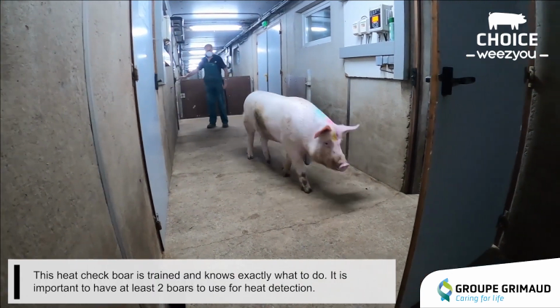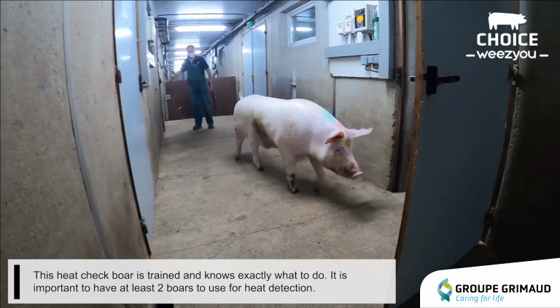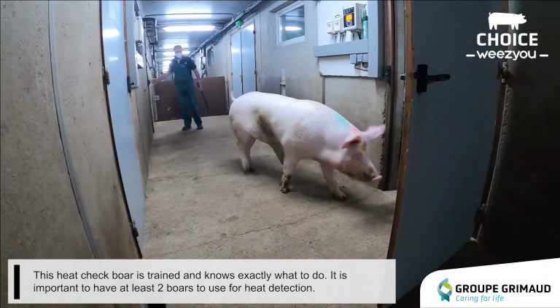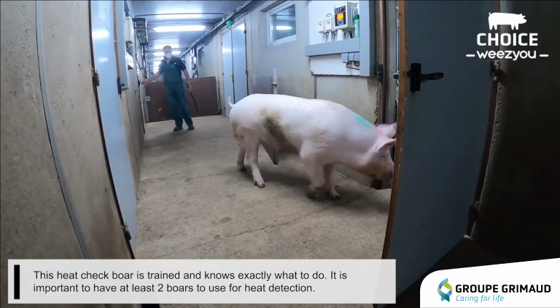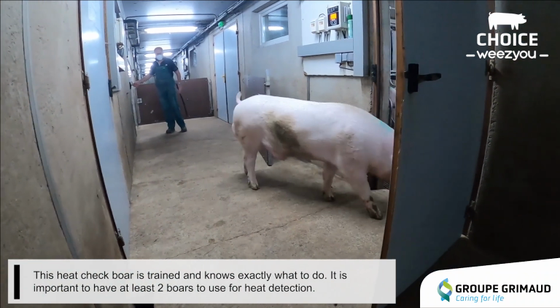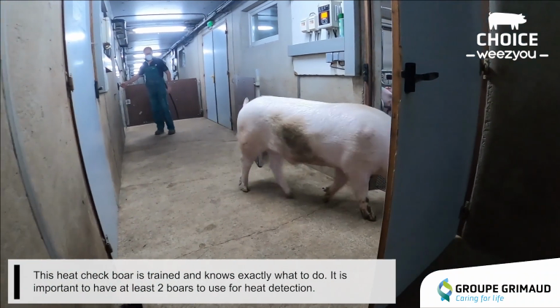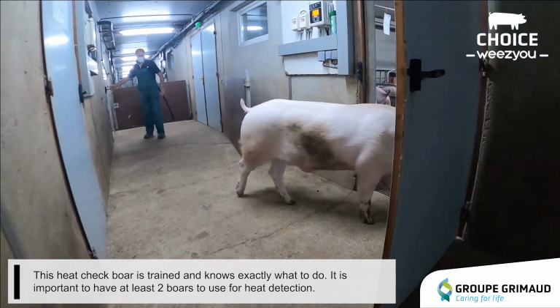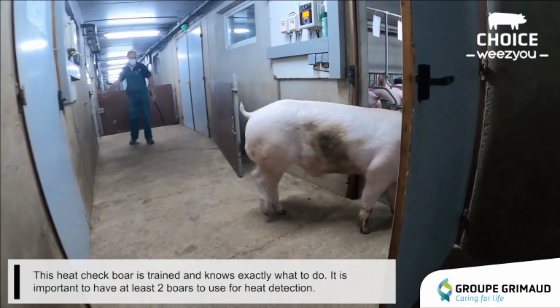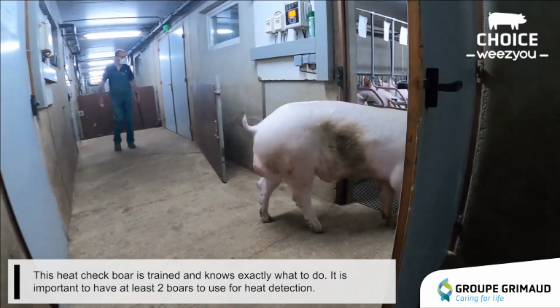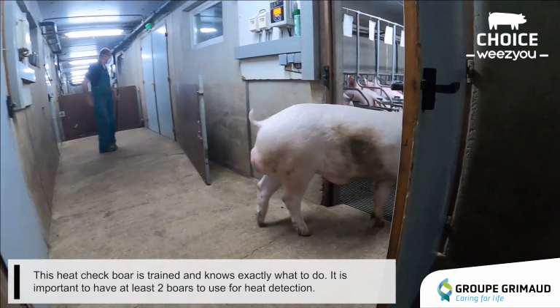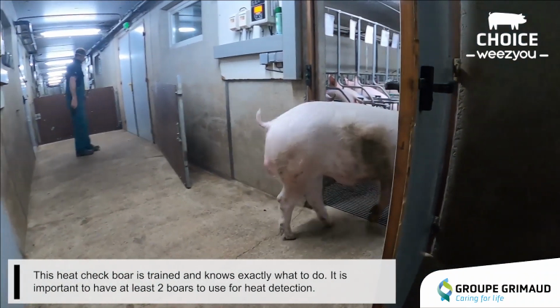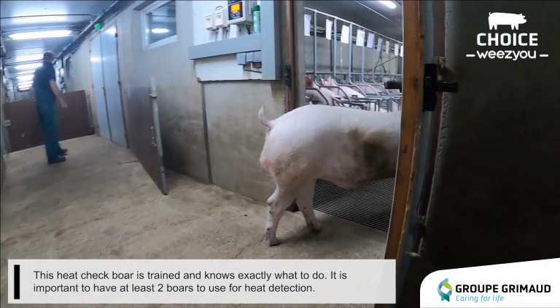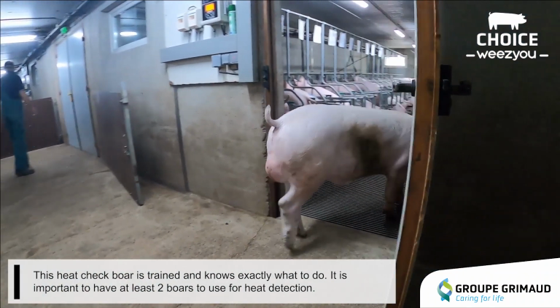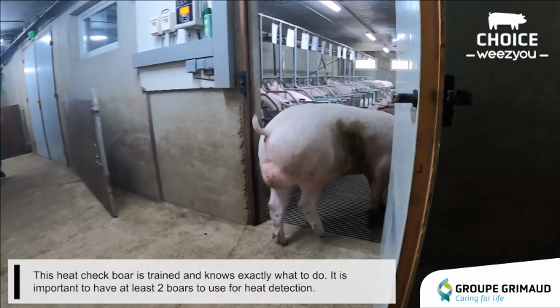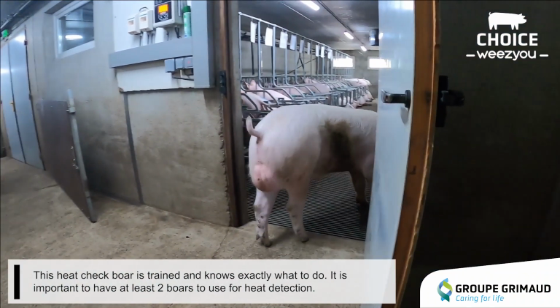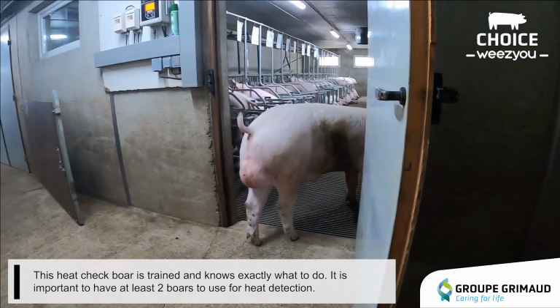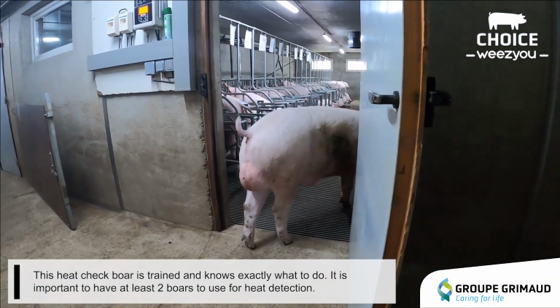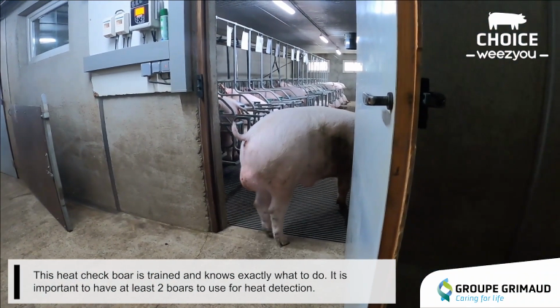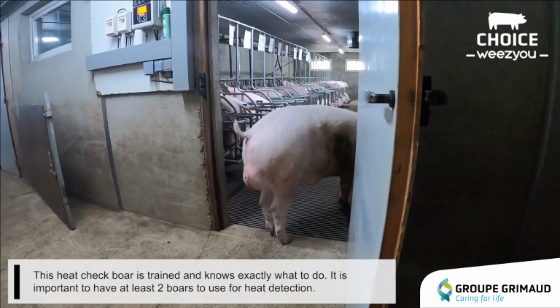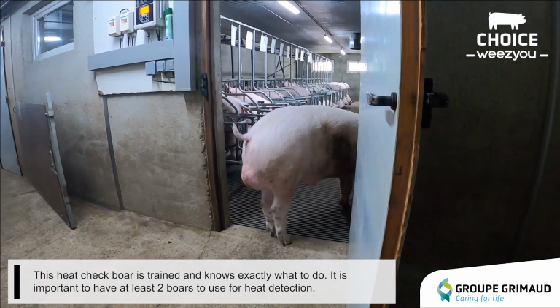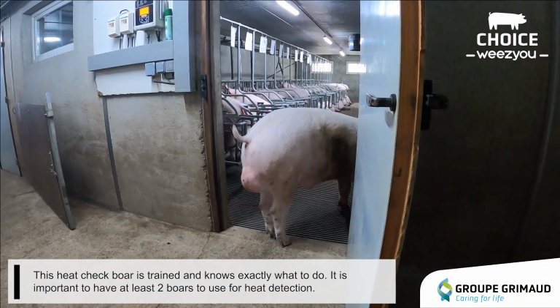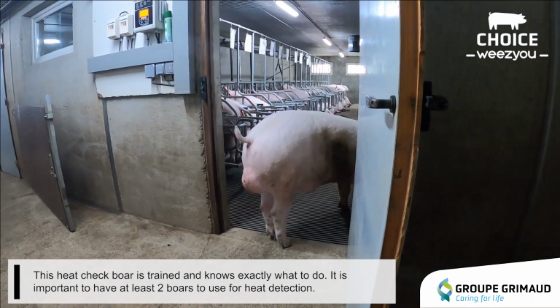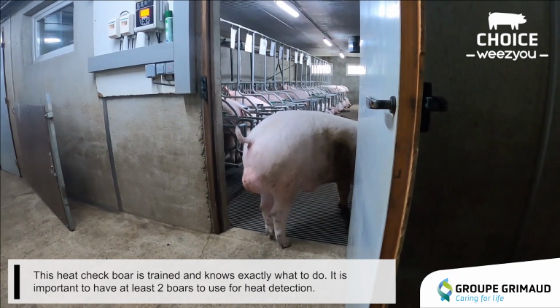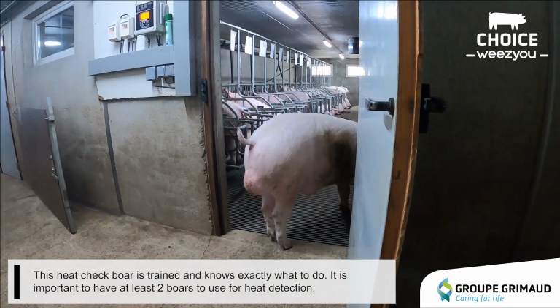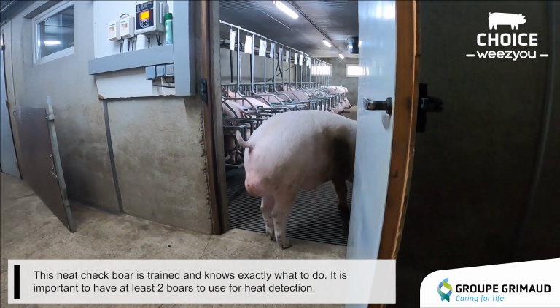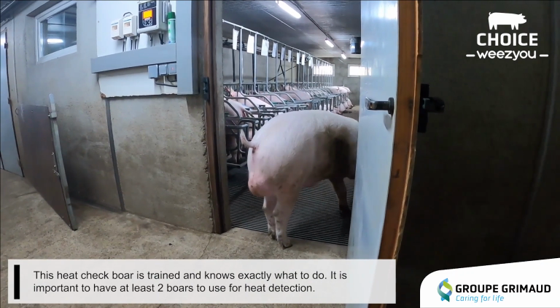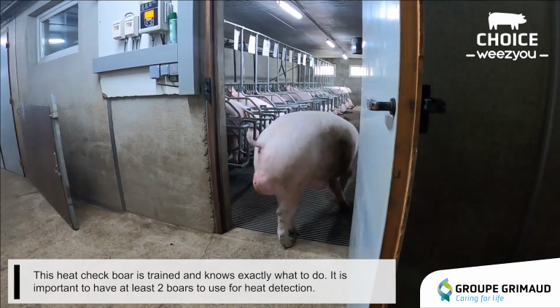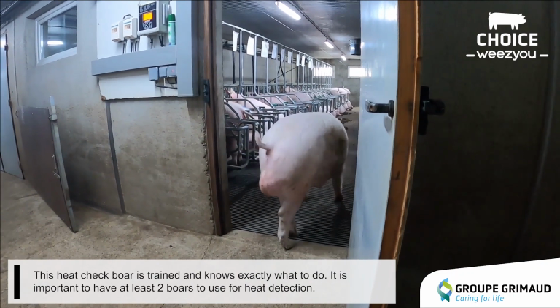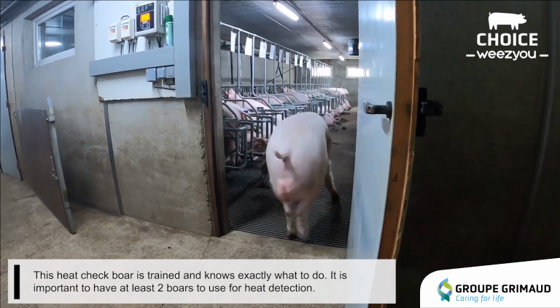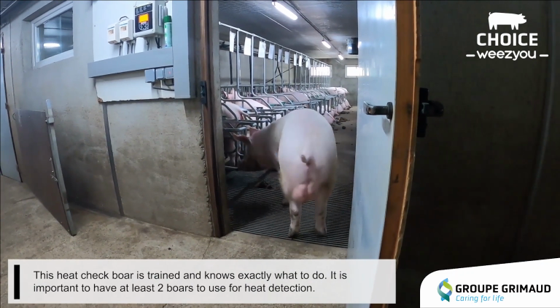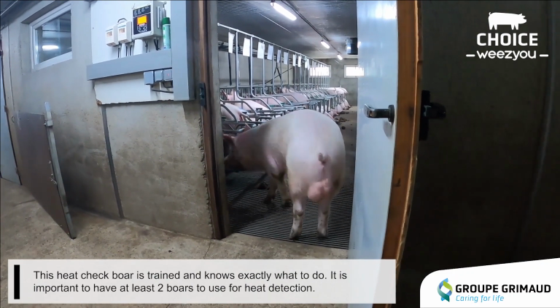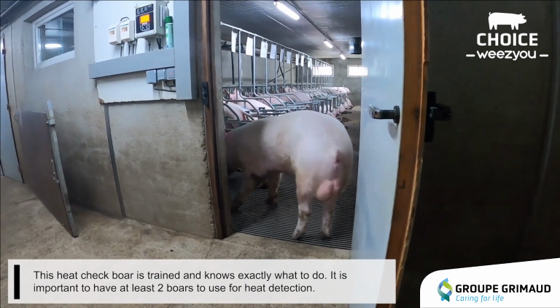This heat check boar is trained and knows exactly what to do. It is important to have at least two boars to use for heat detection.